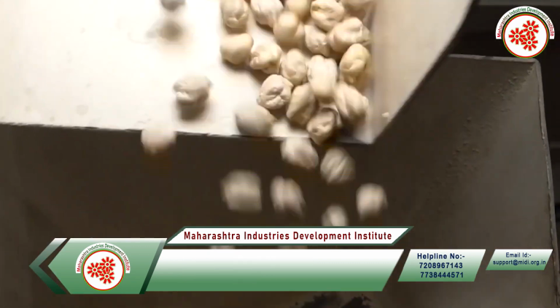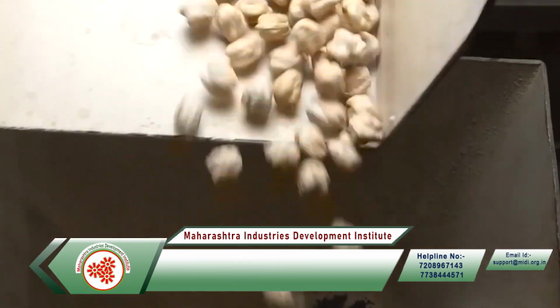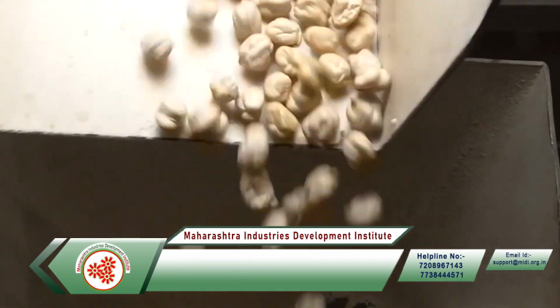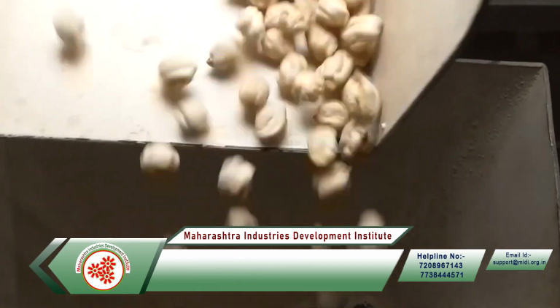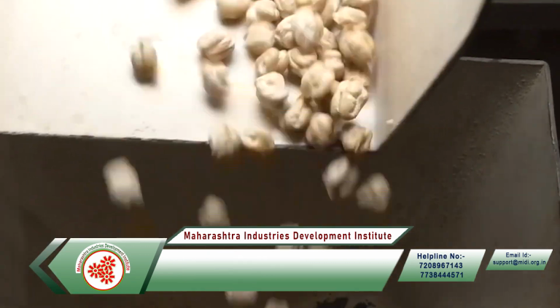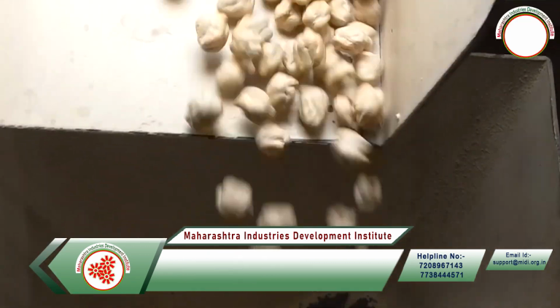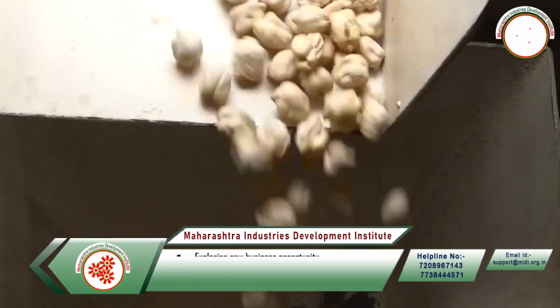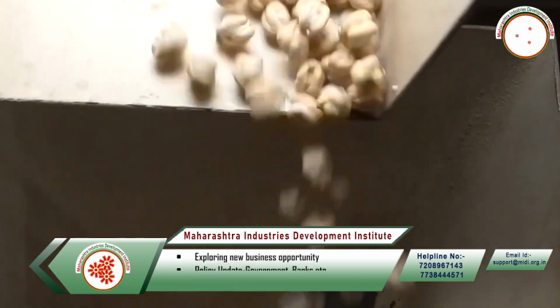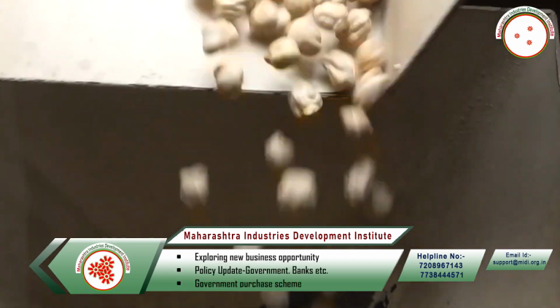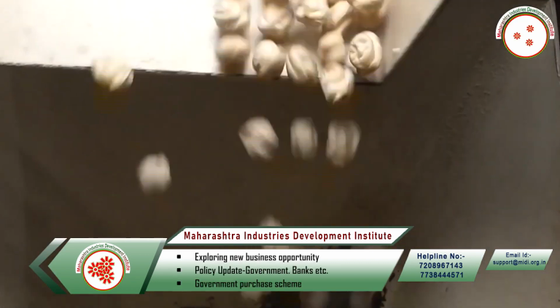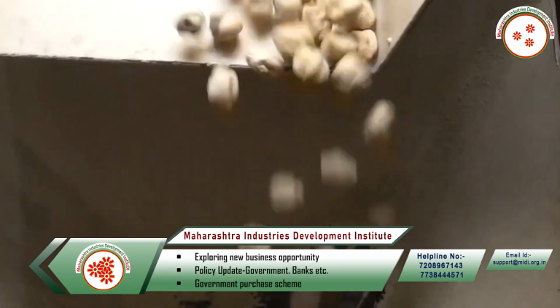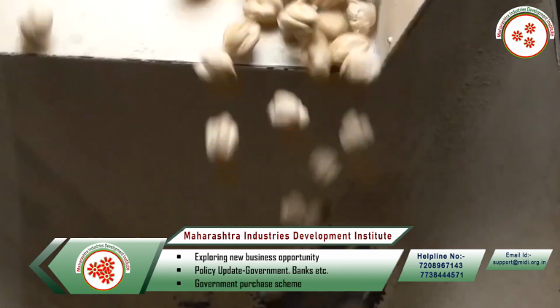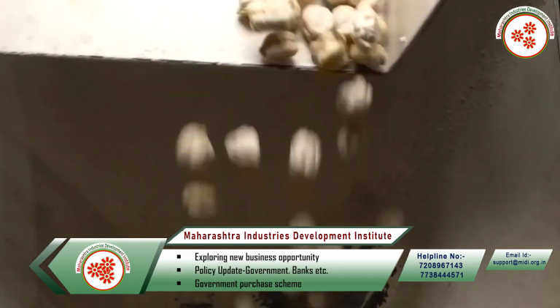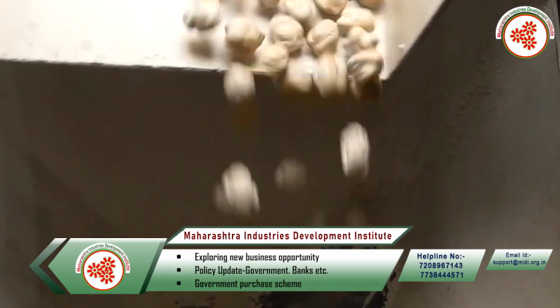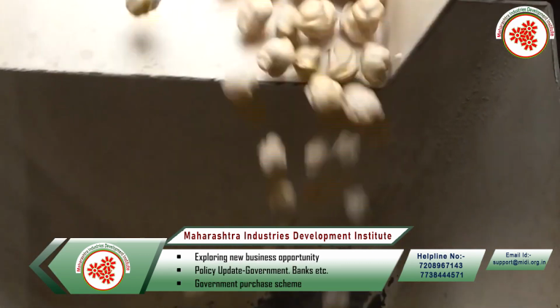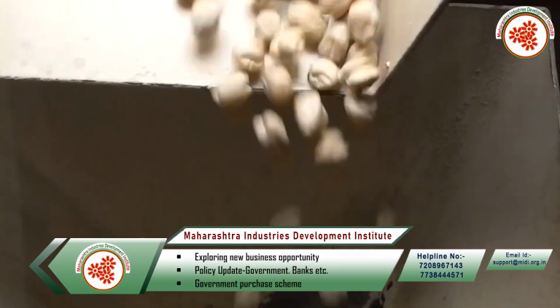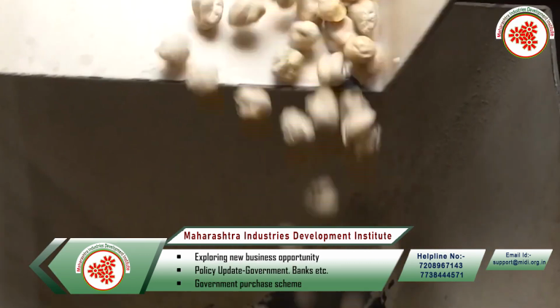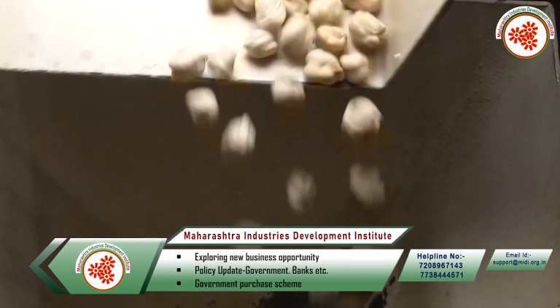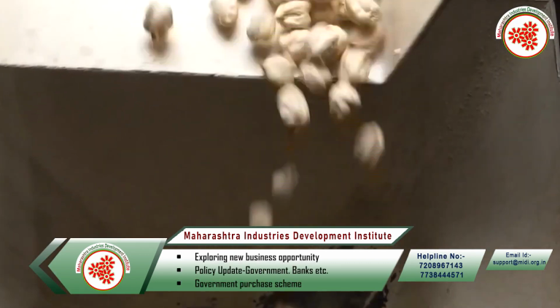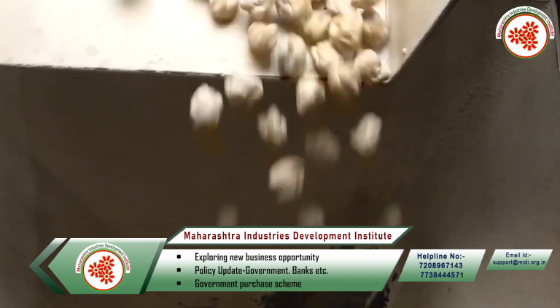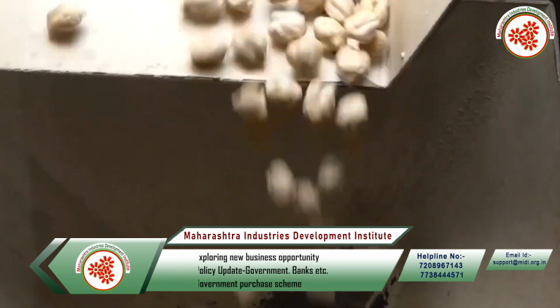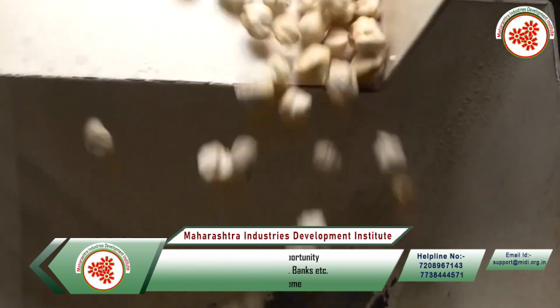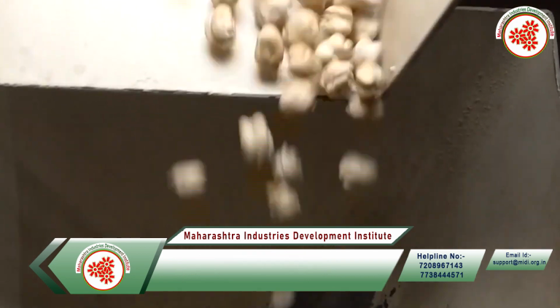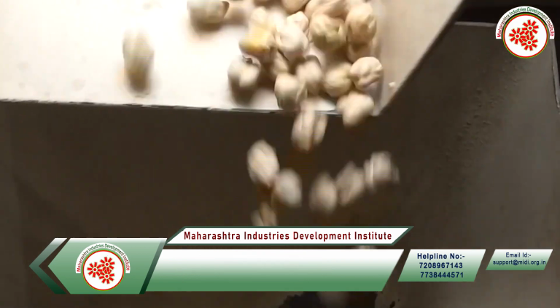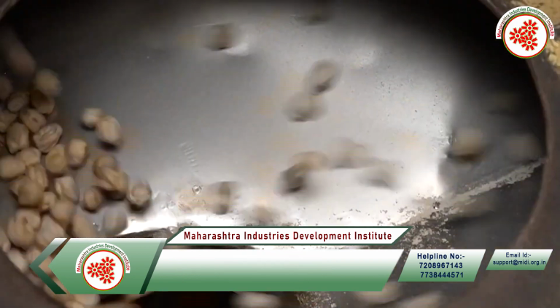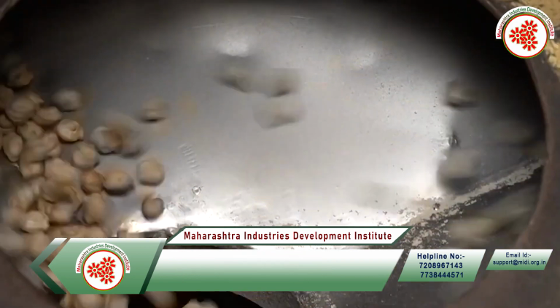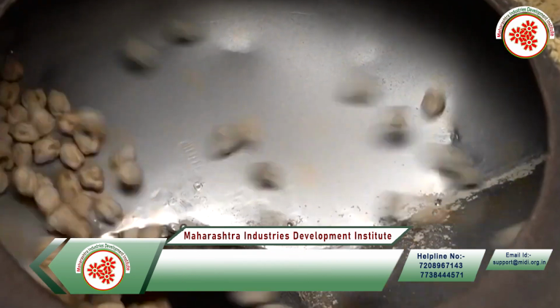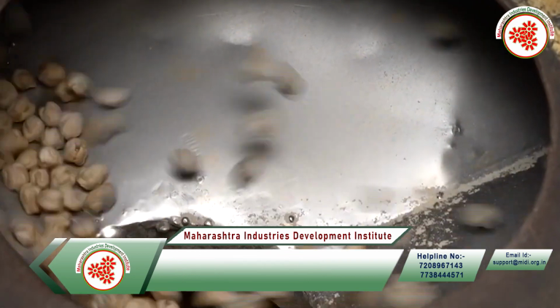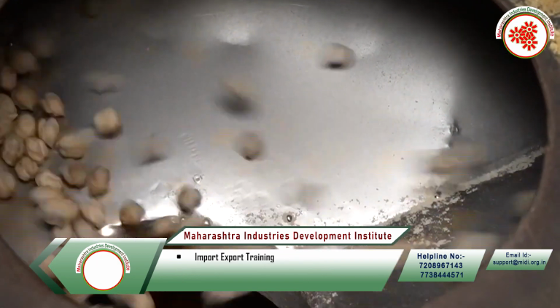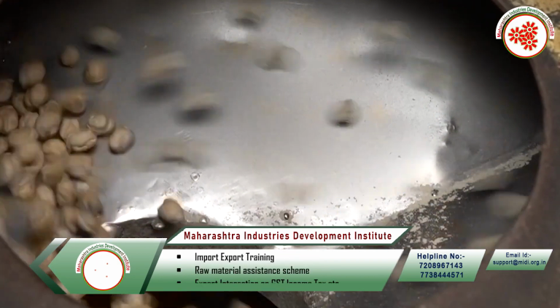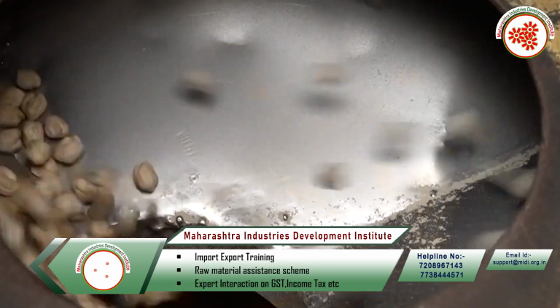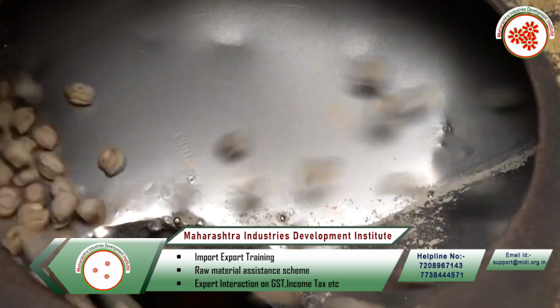The cleaned chickpeas are then packed and sent to sell in the market. In this way, we got information about the Kabuli Chana processing business.